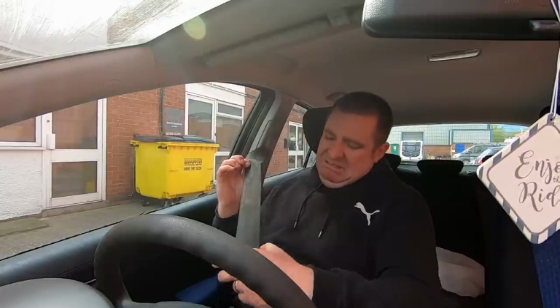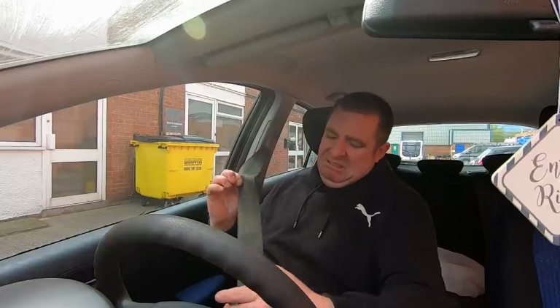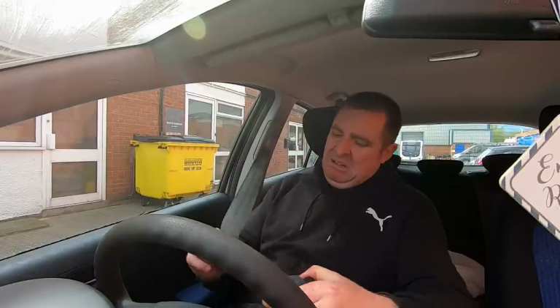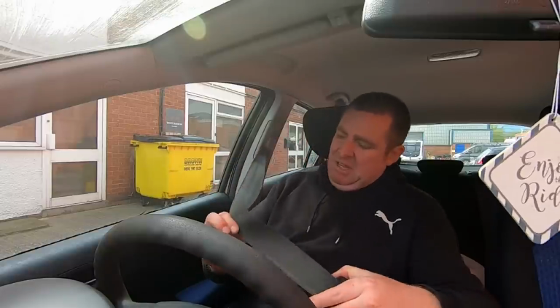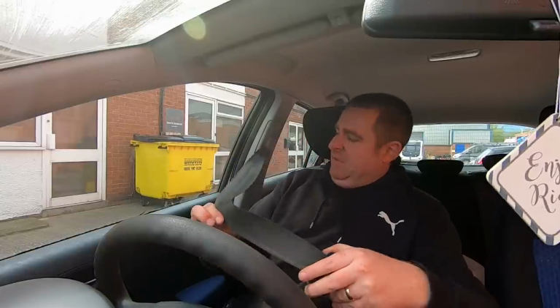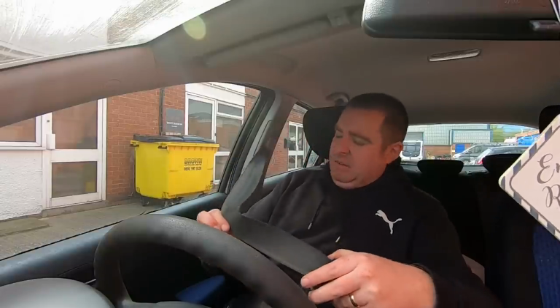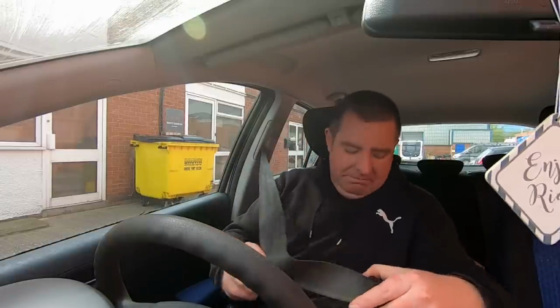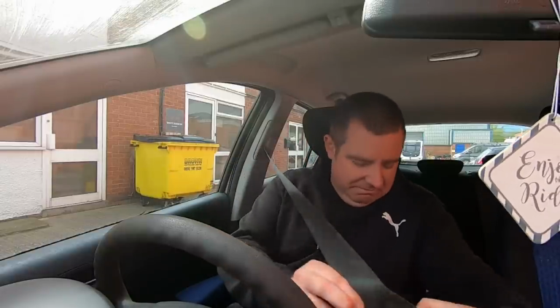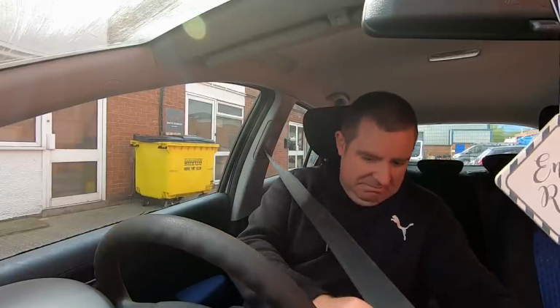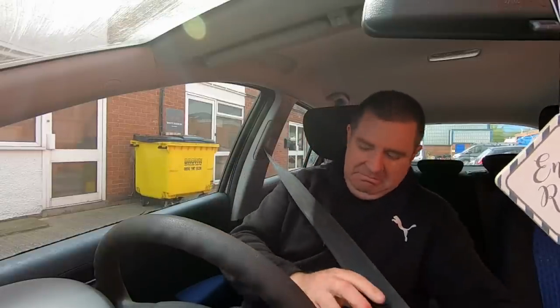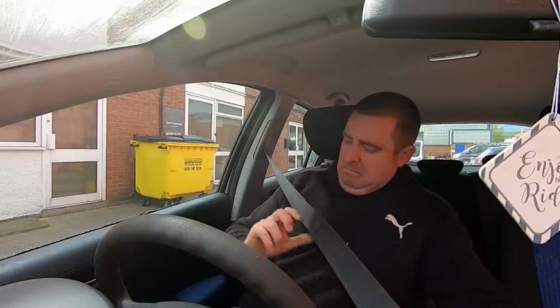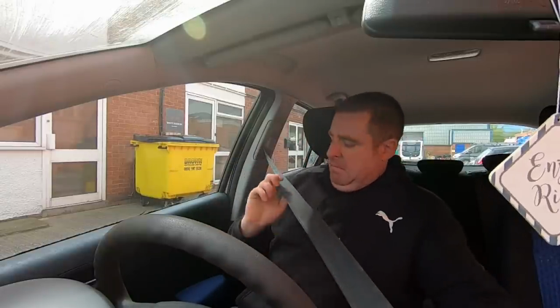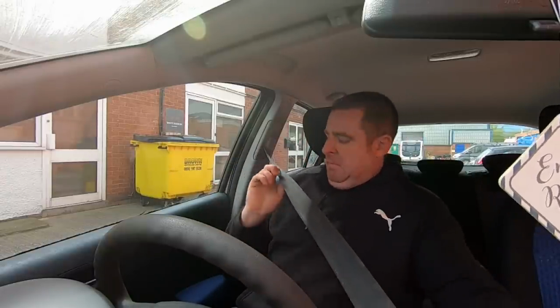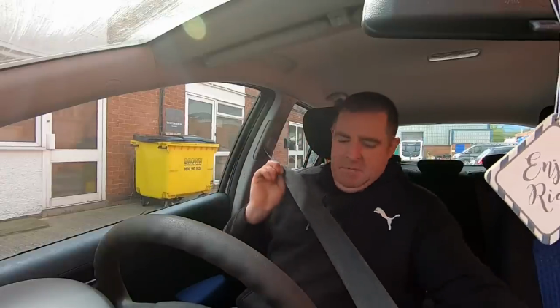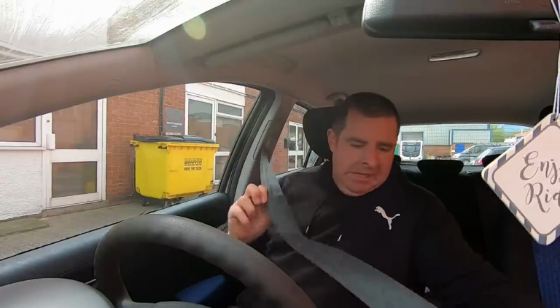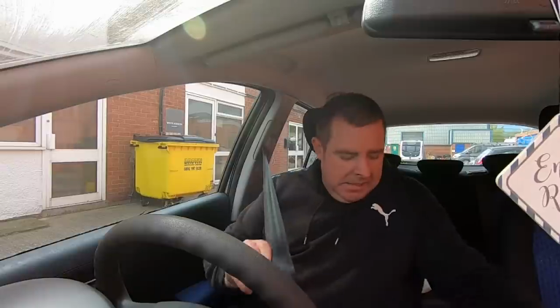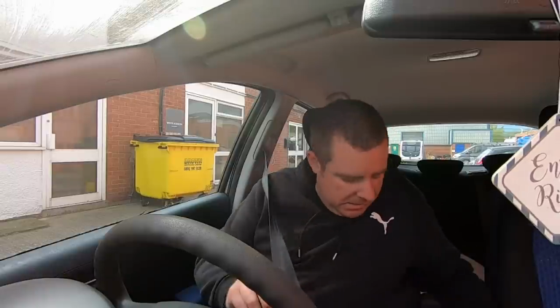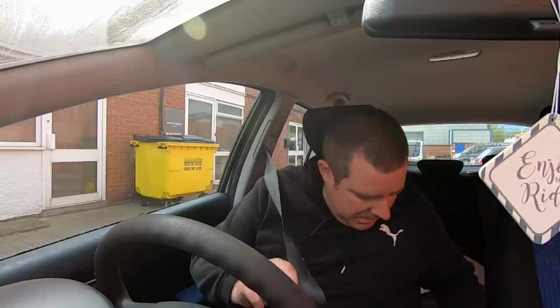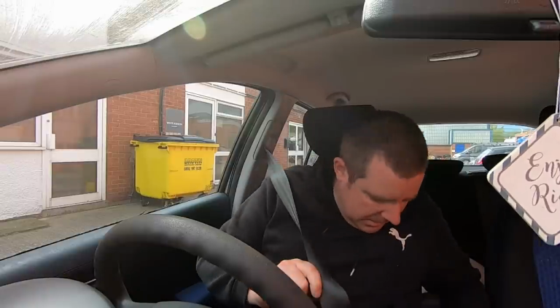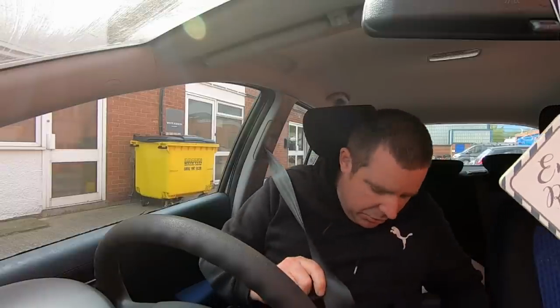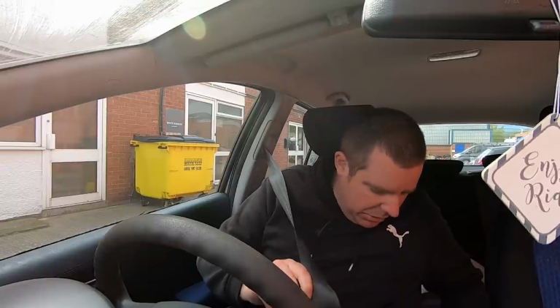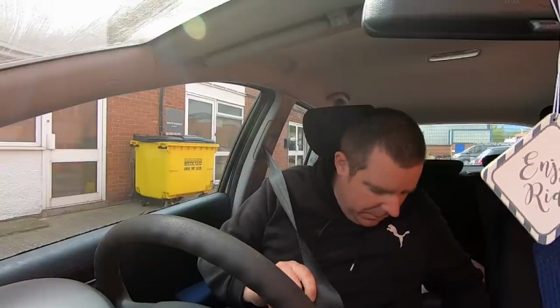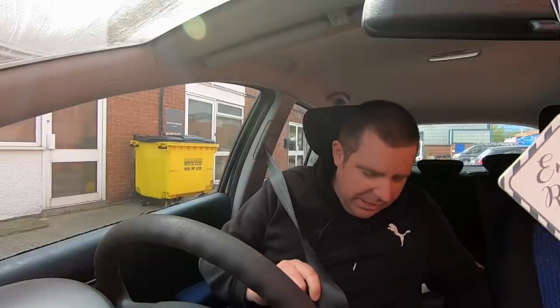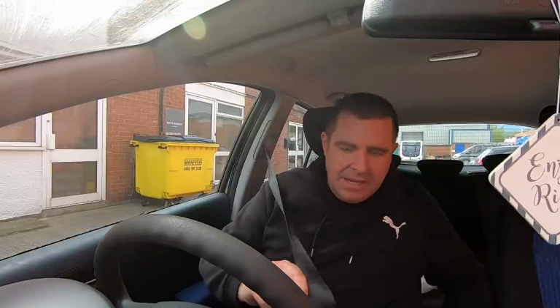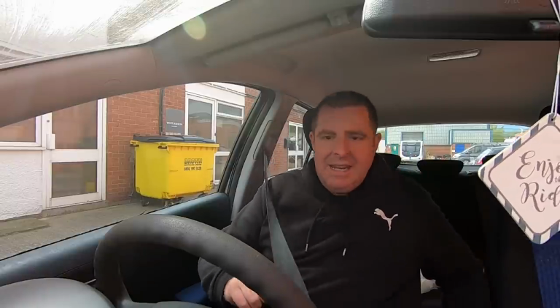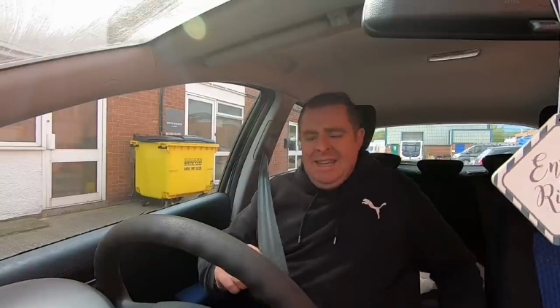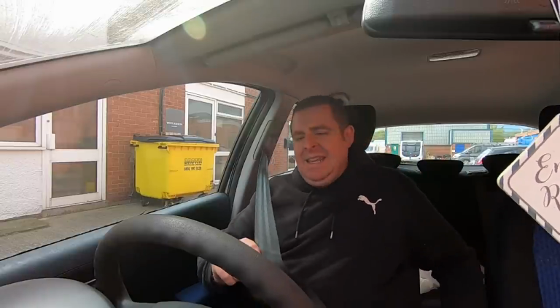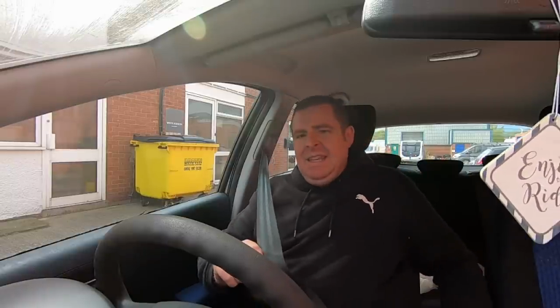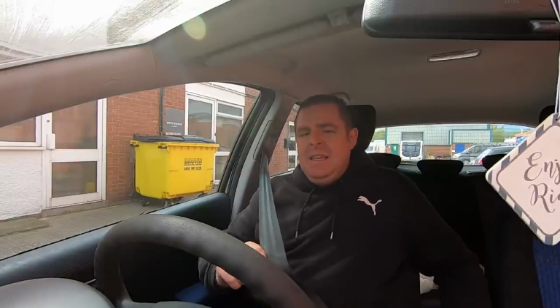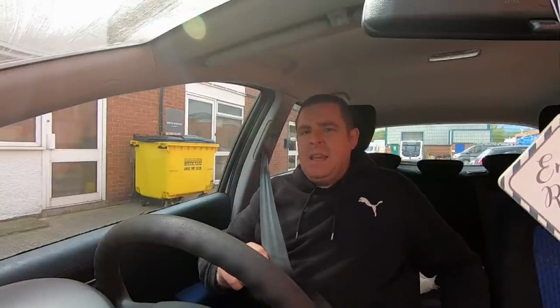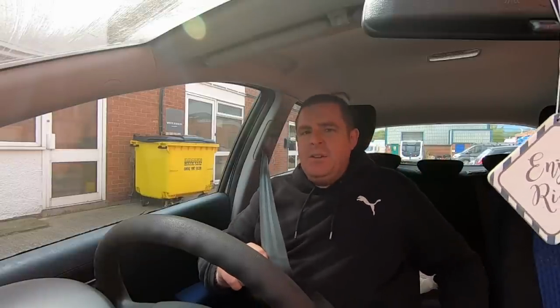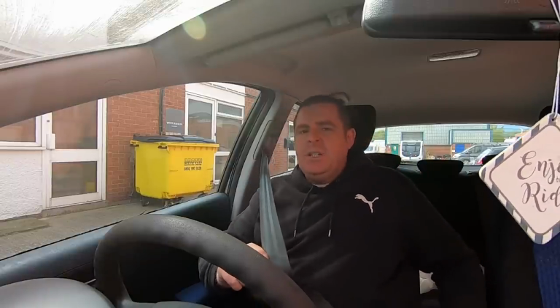Oh god, that's vile. Joys of working in garages.